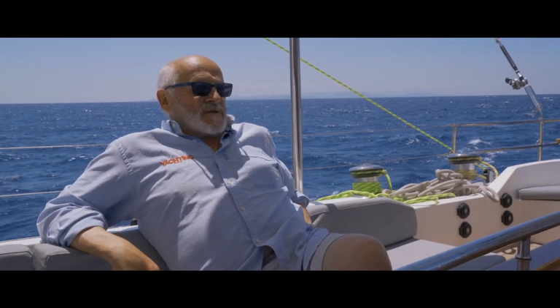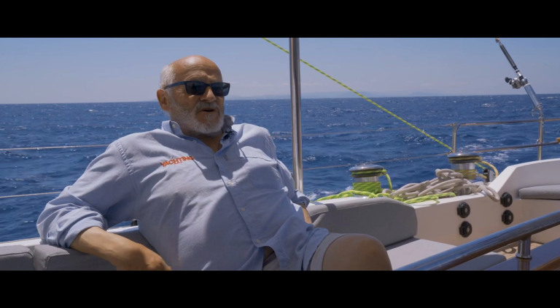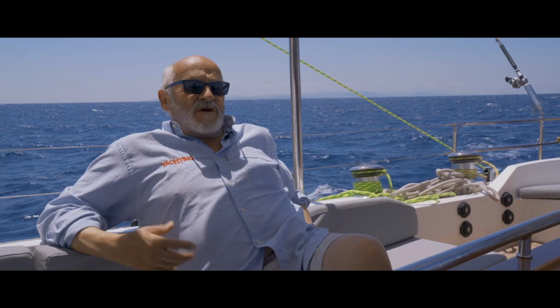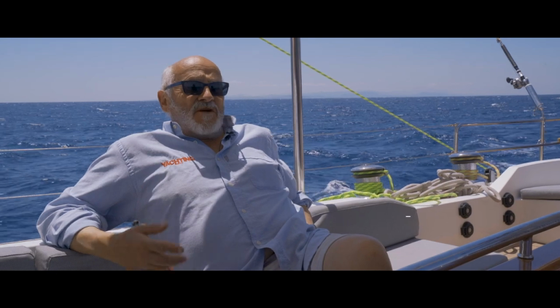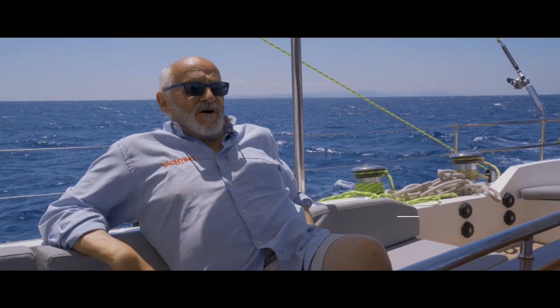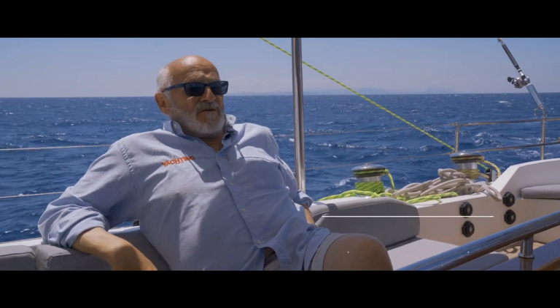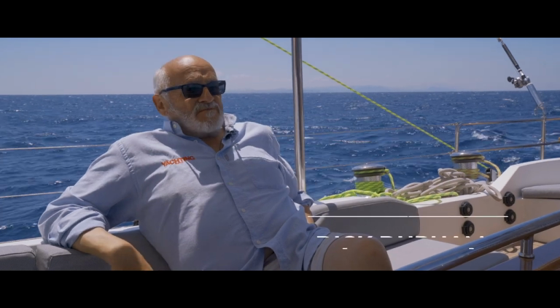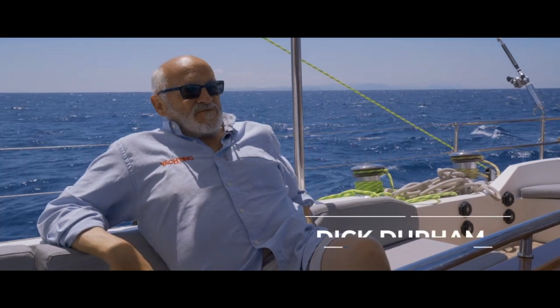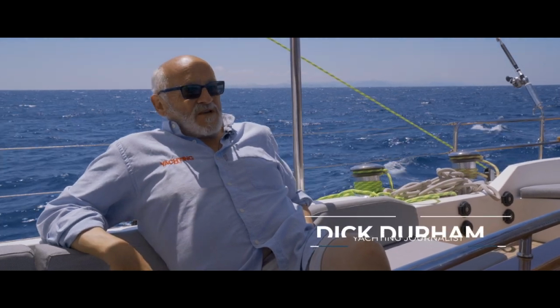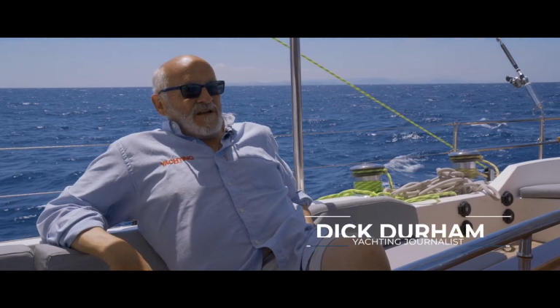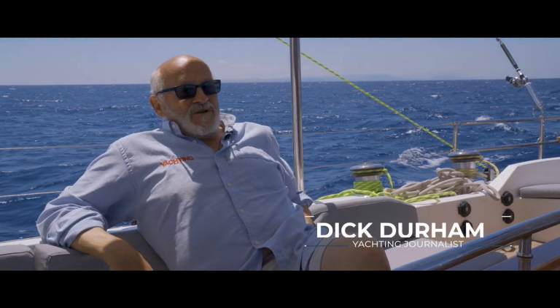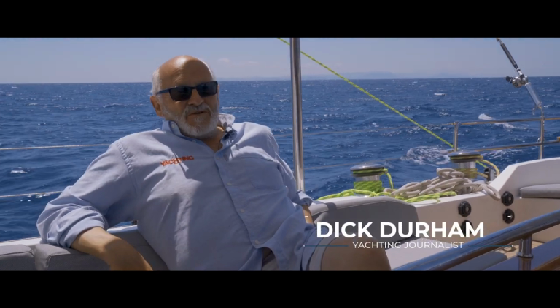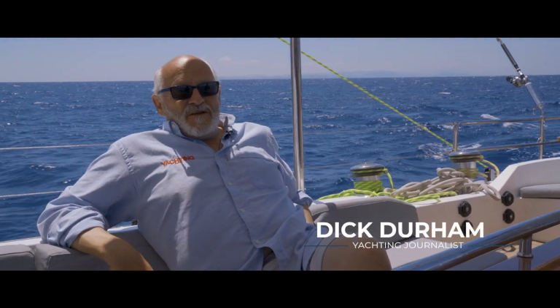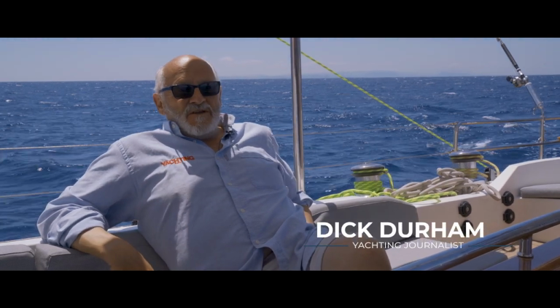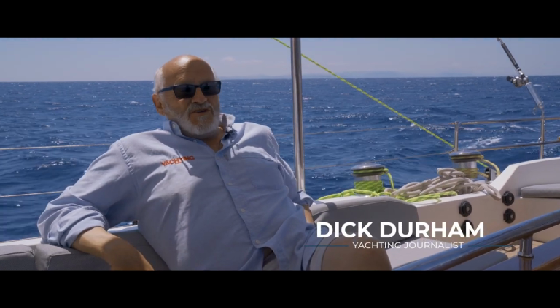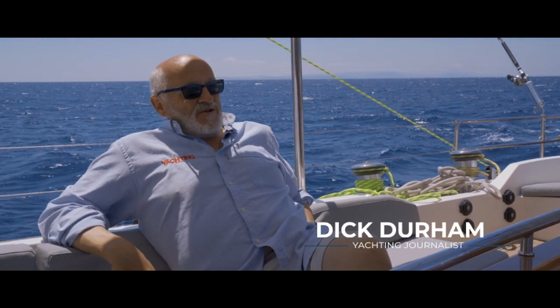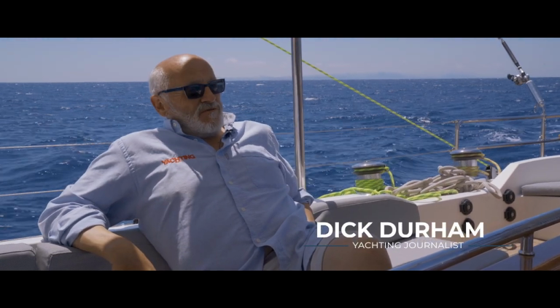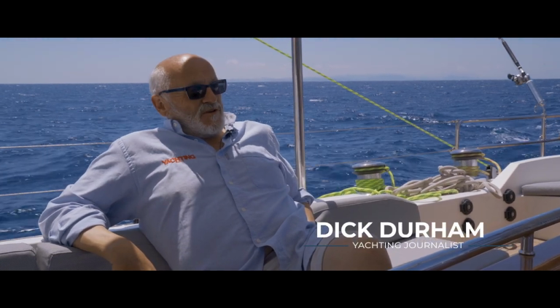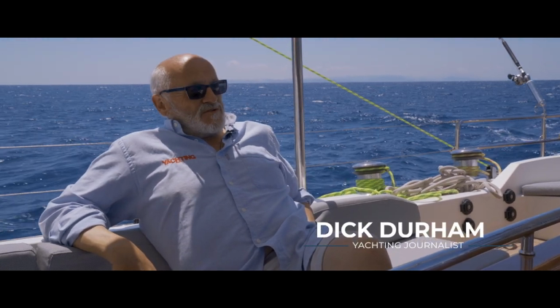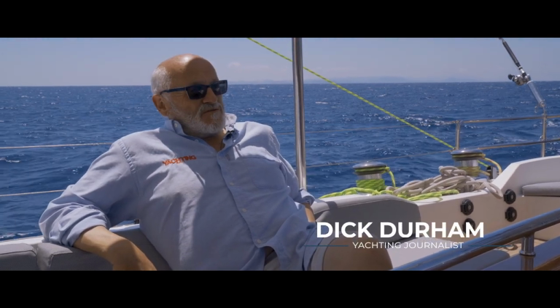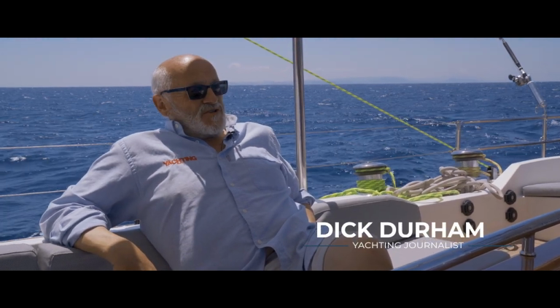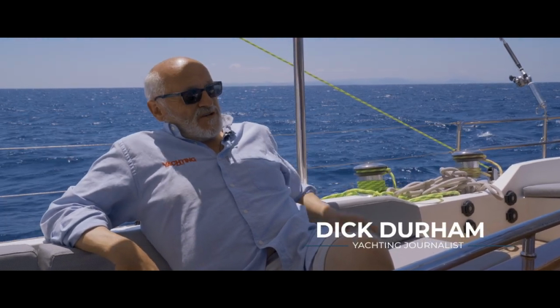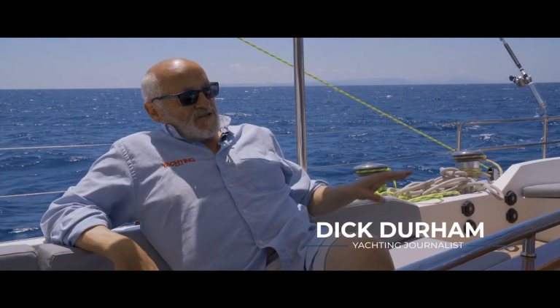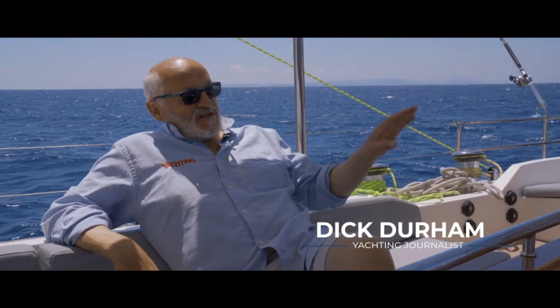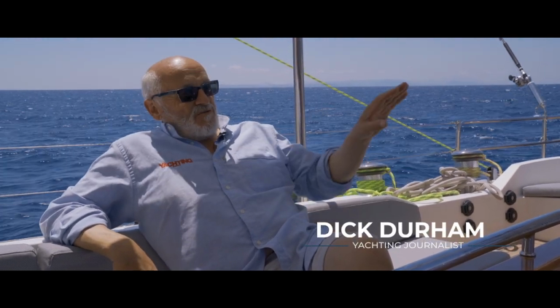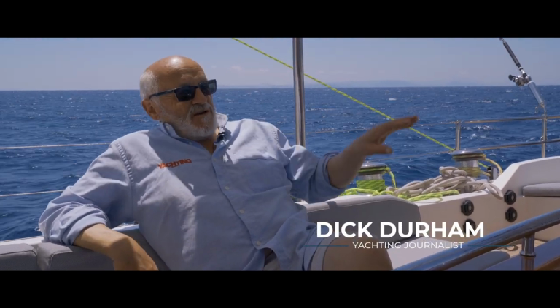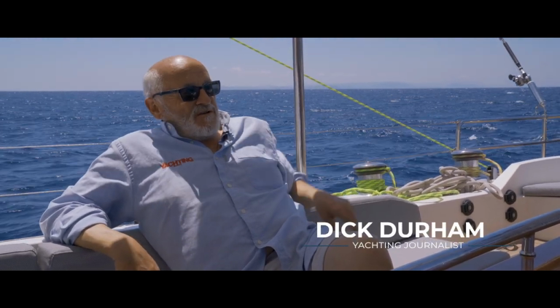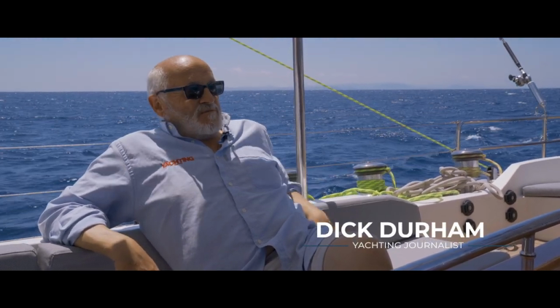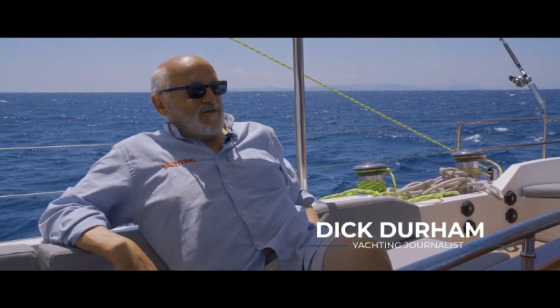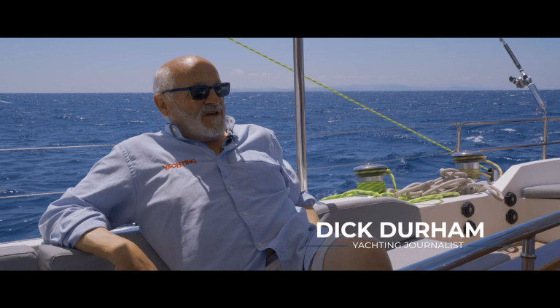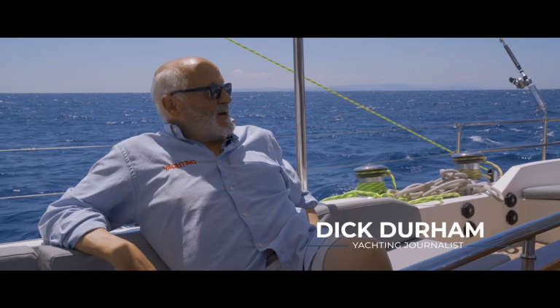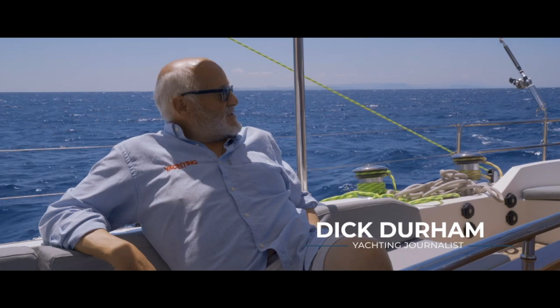So here we are, sailing along in the Aegean off the coast of Turkey. It's hidden away there in a bit of a heat haze.